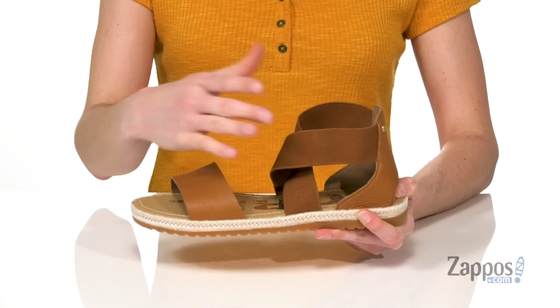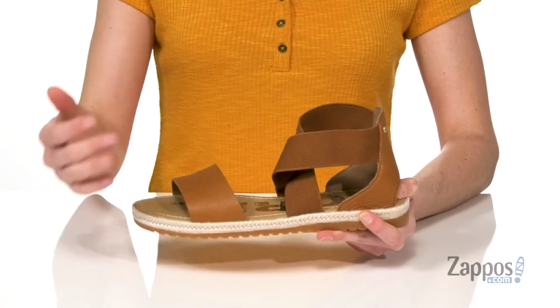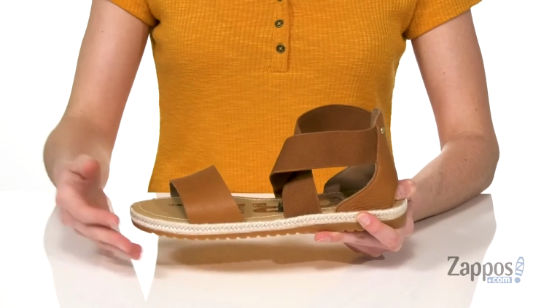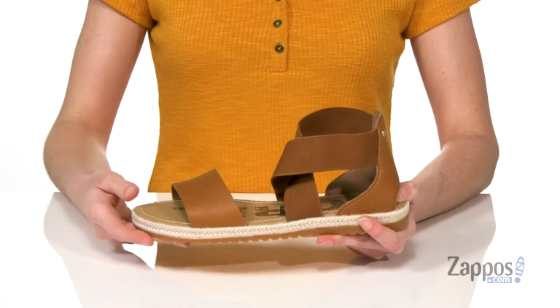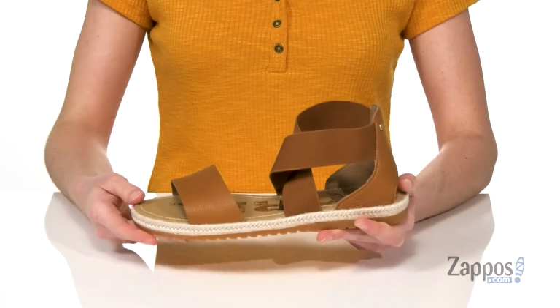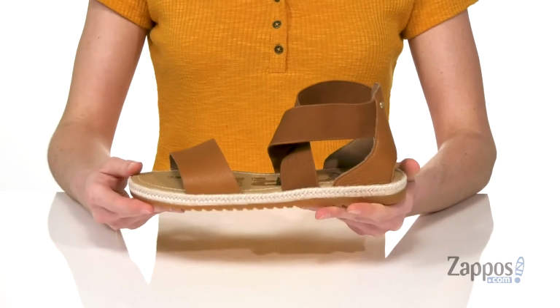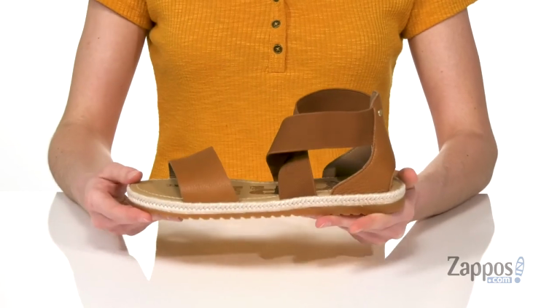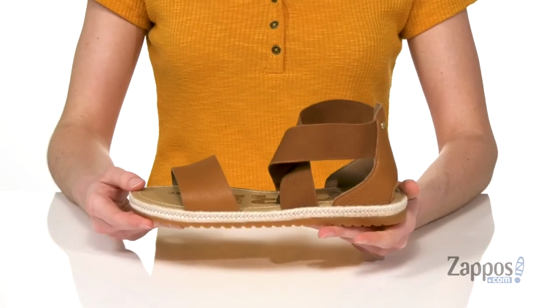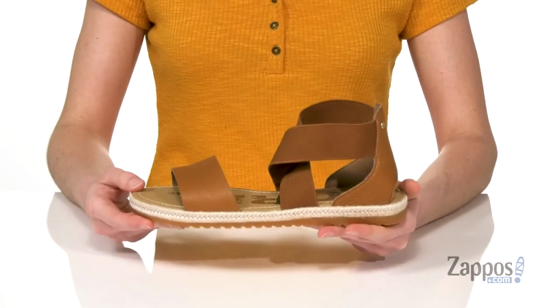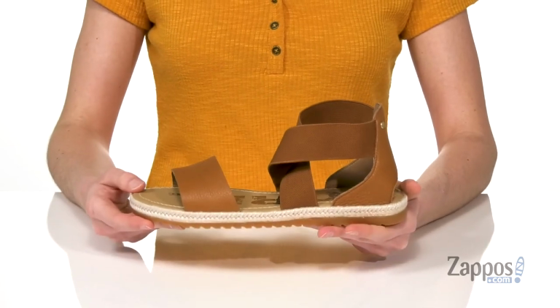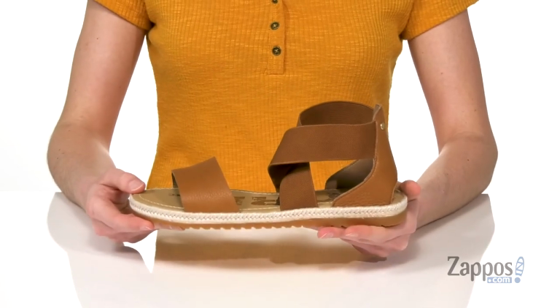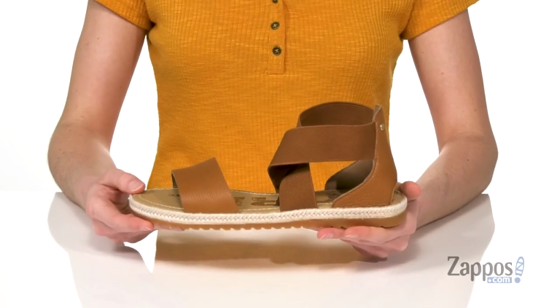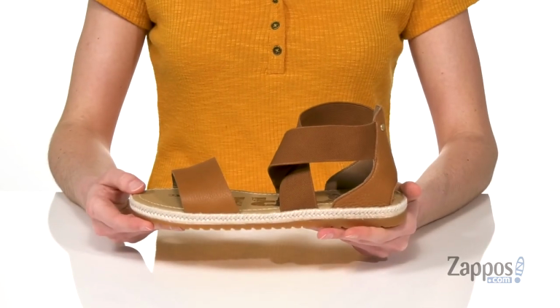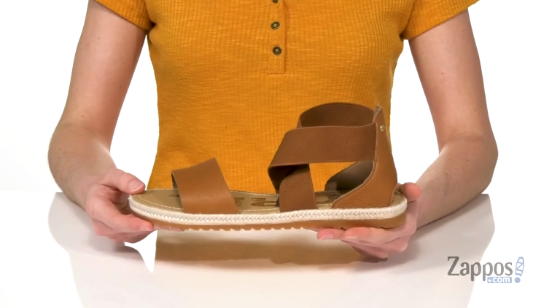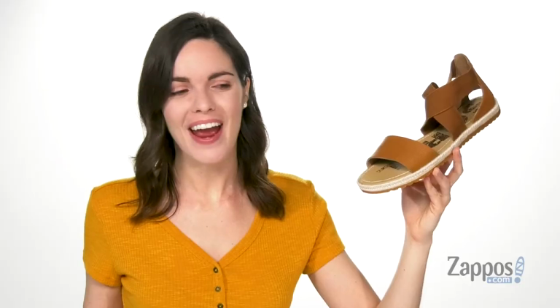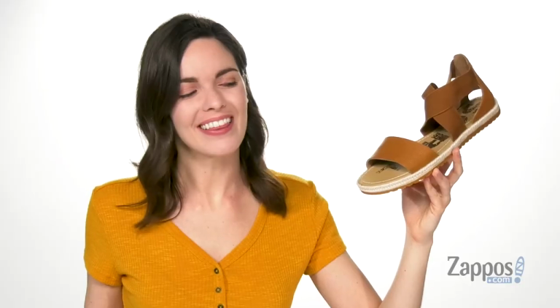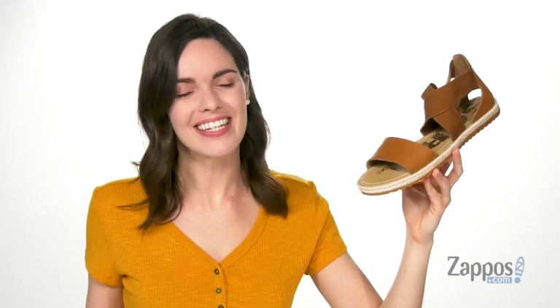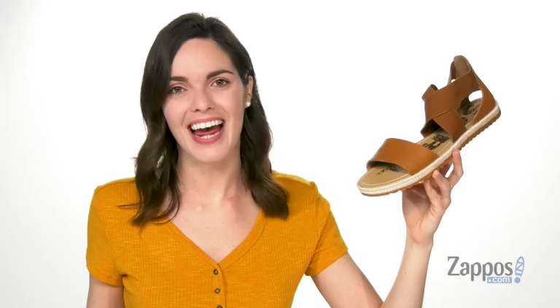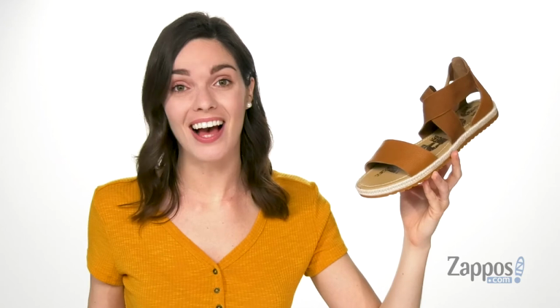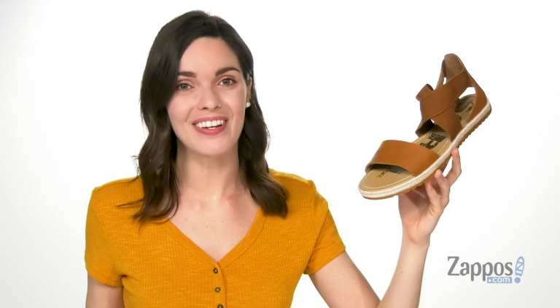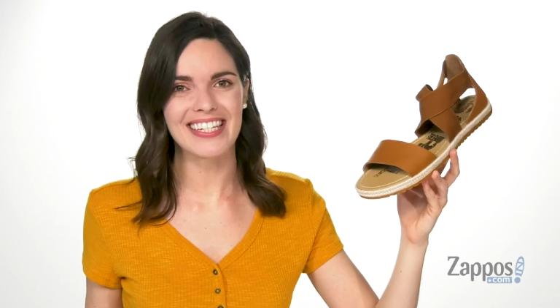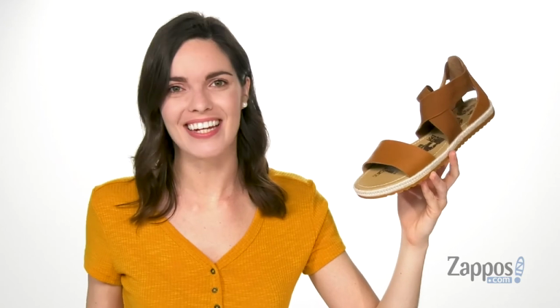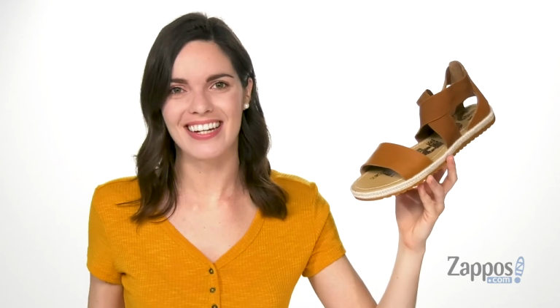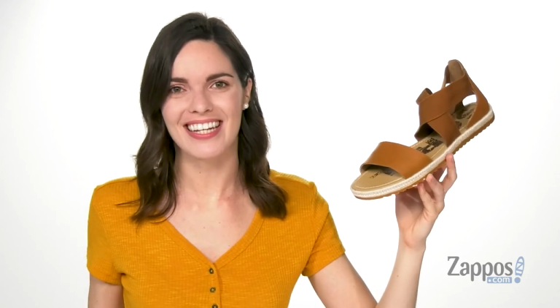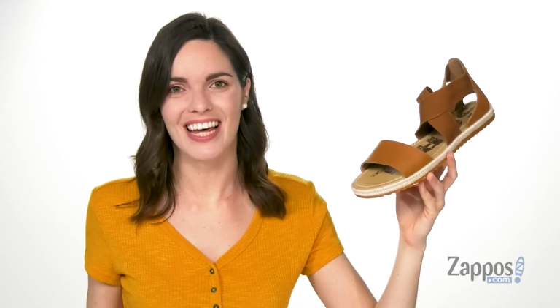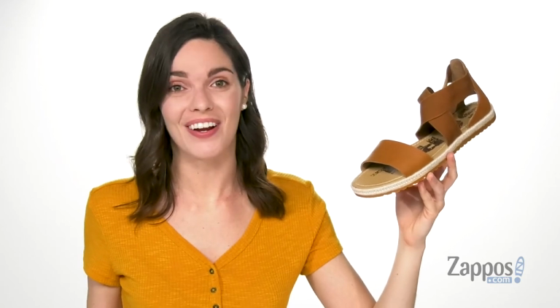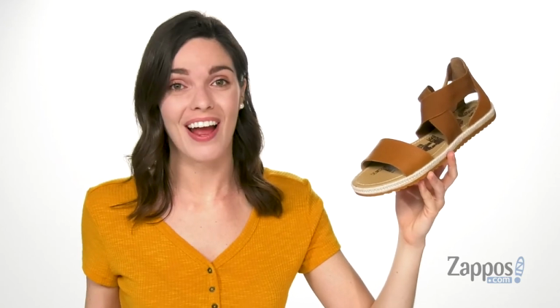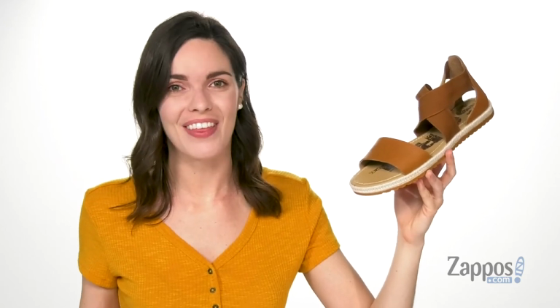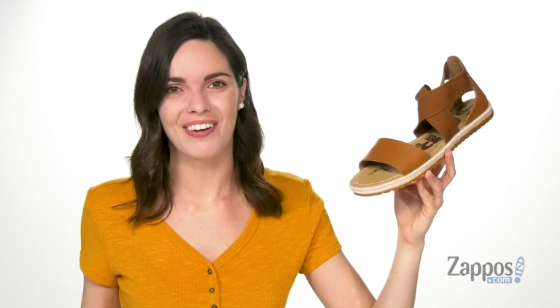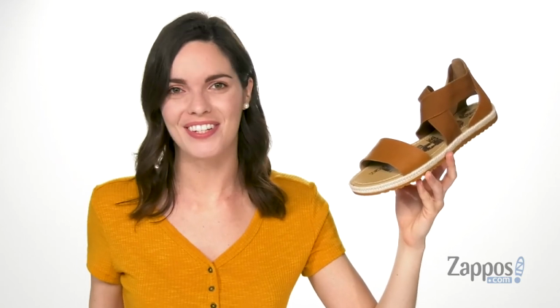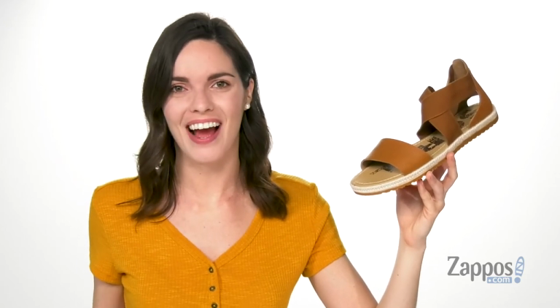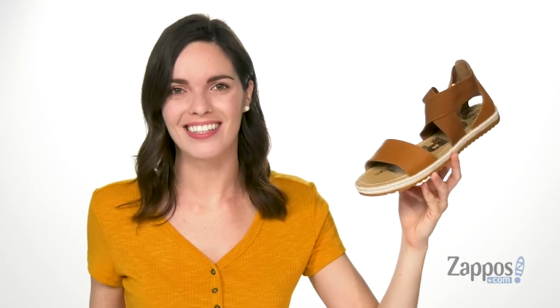so it's gonna give you a comfortable and secure fit. Pair this style with a sundress this summer — they're from Sorelle.